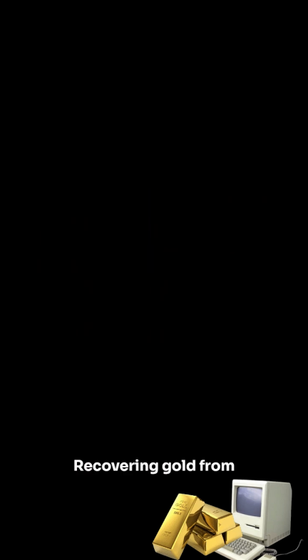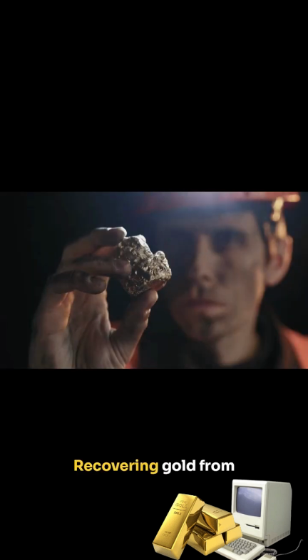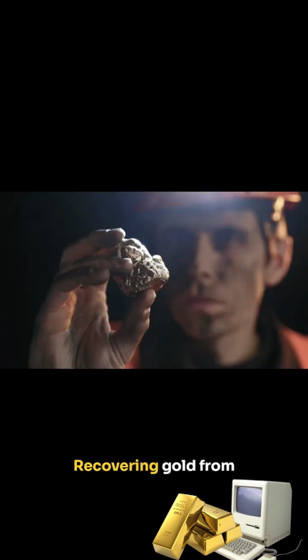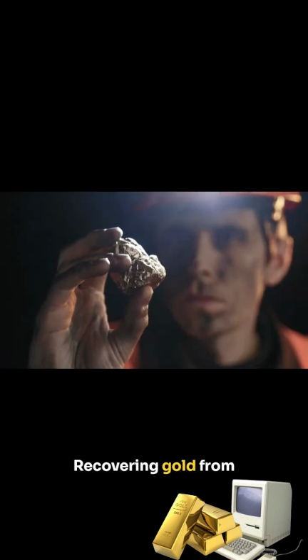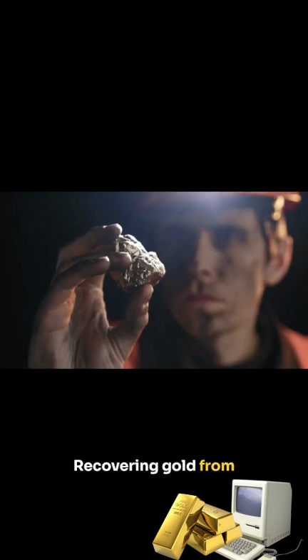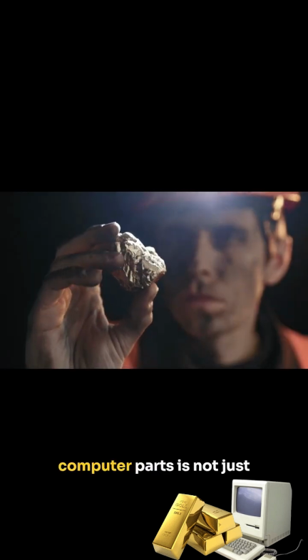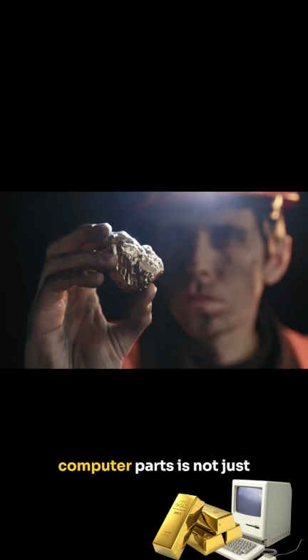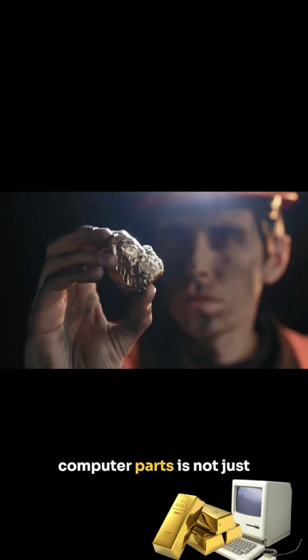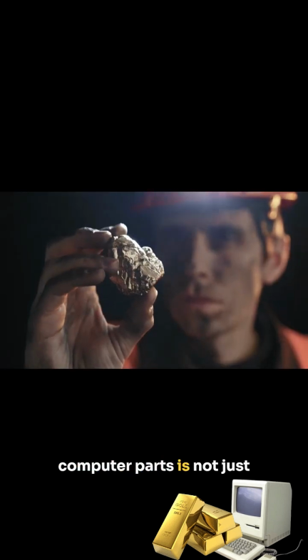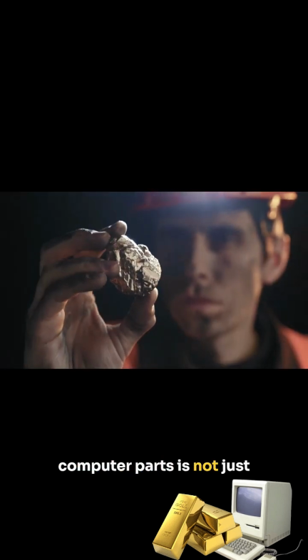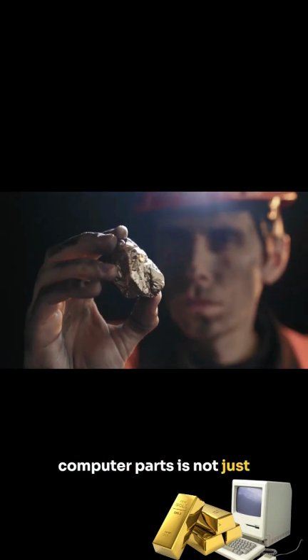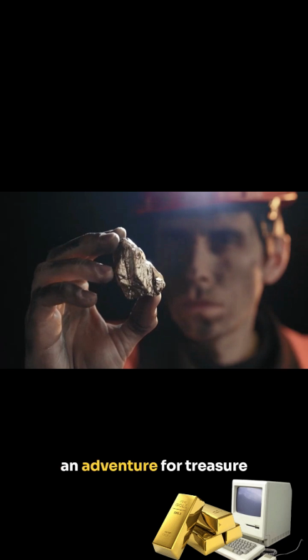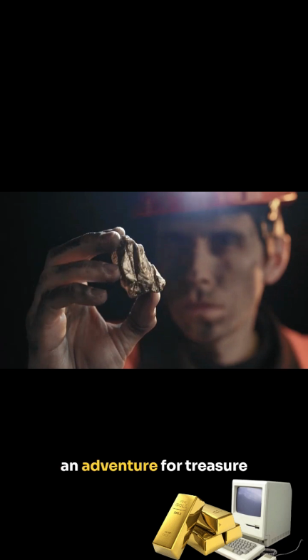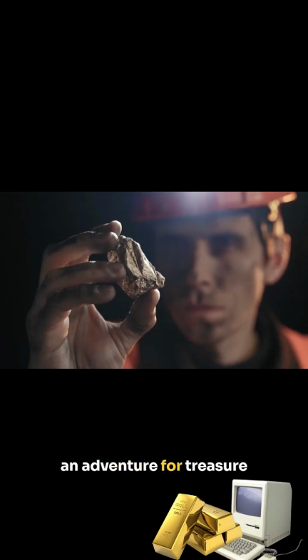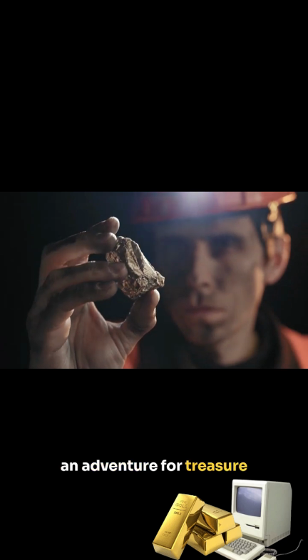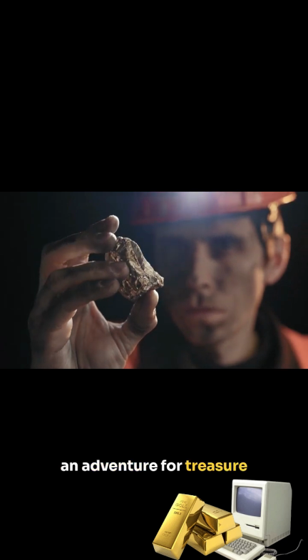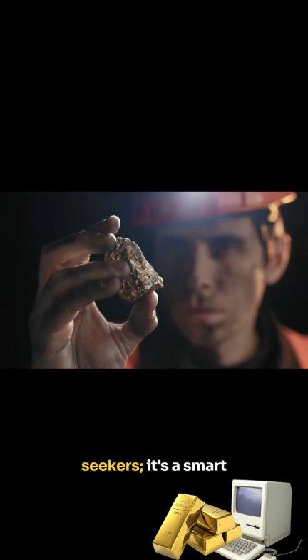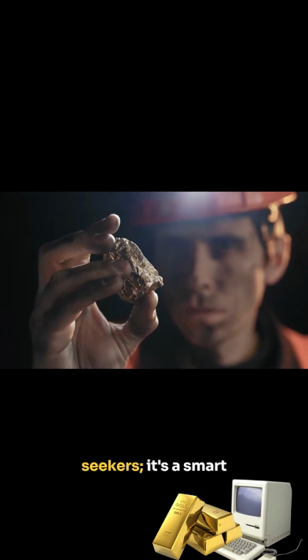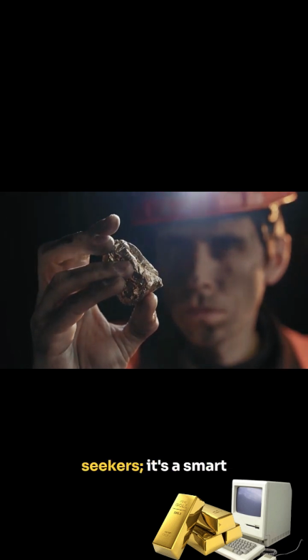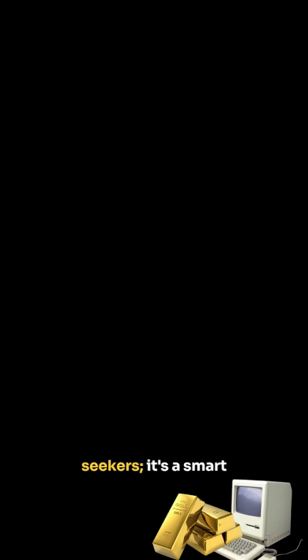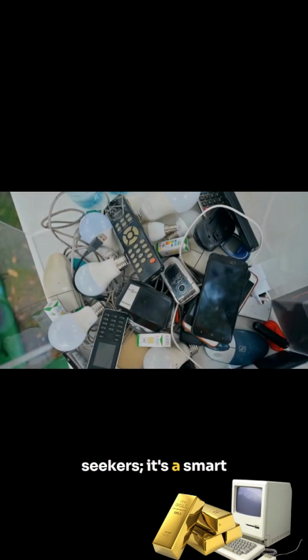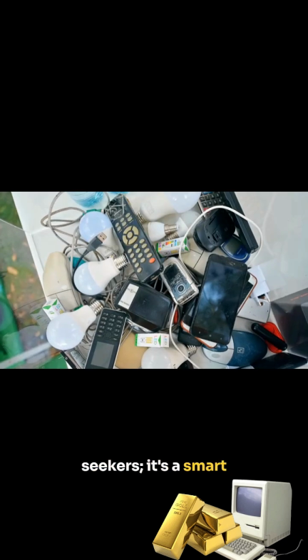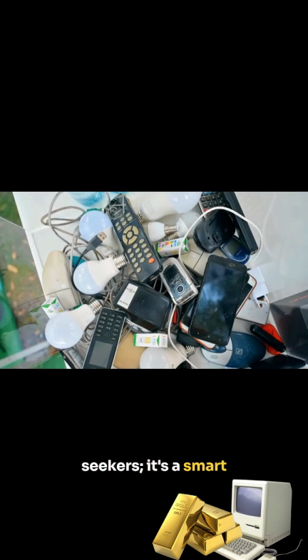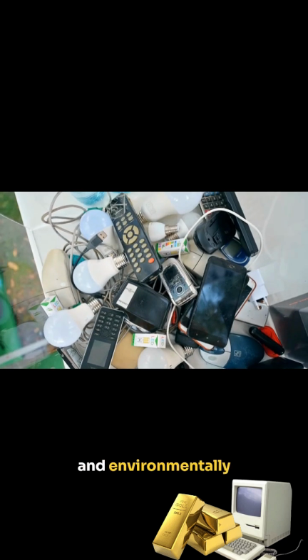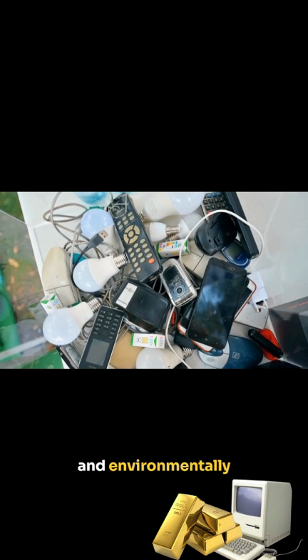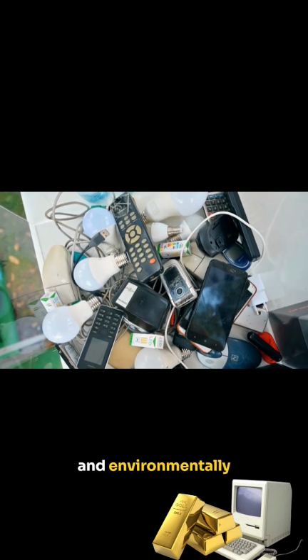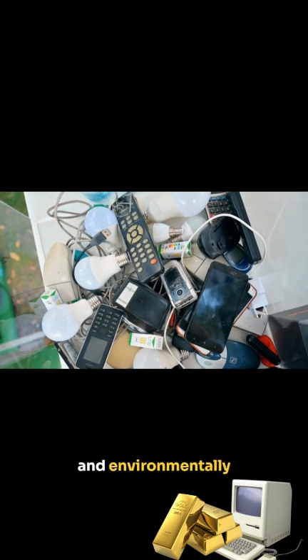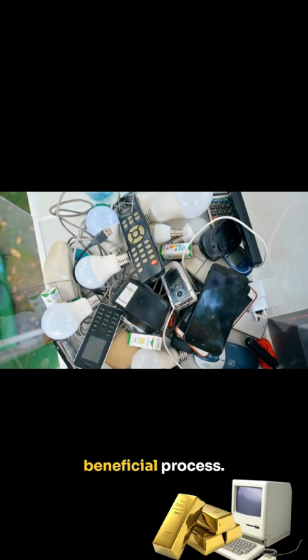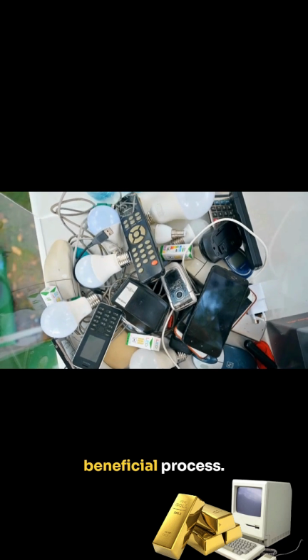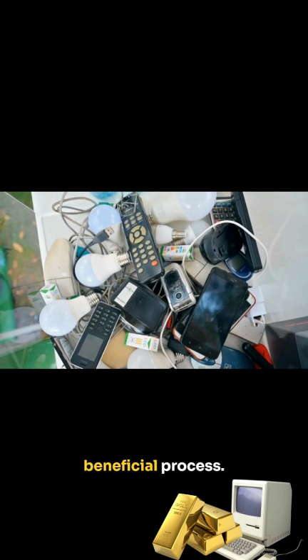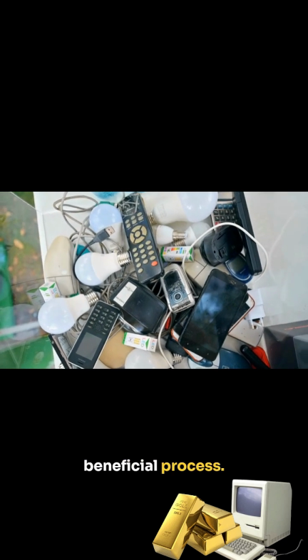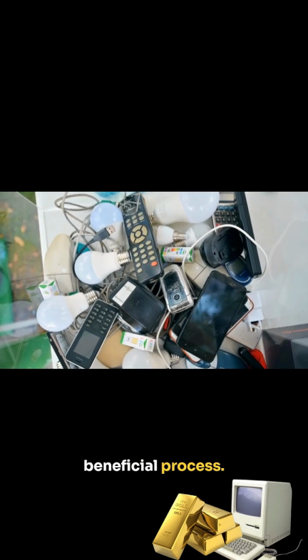Recovering gold from computer parts is not just an adventure for treasure seekers — it's a smart and environmentally beneficial process.